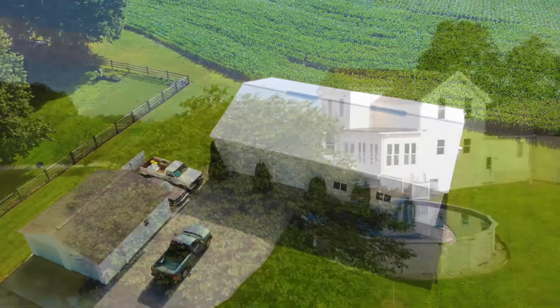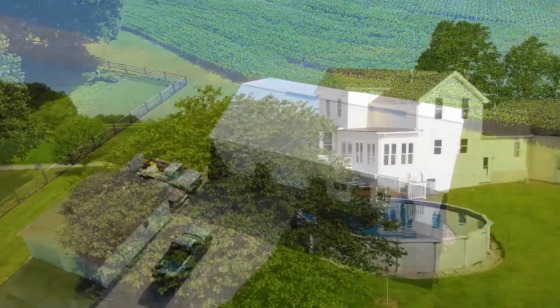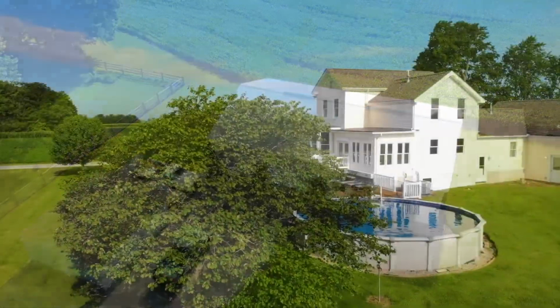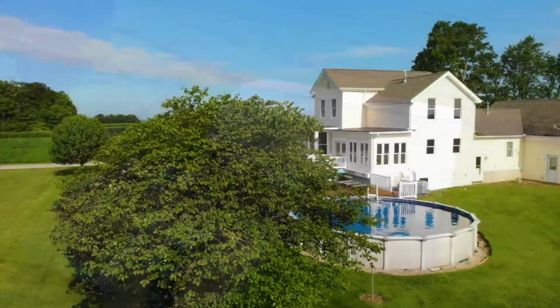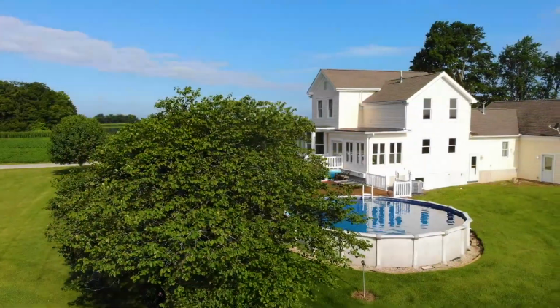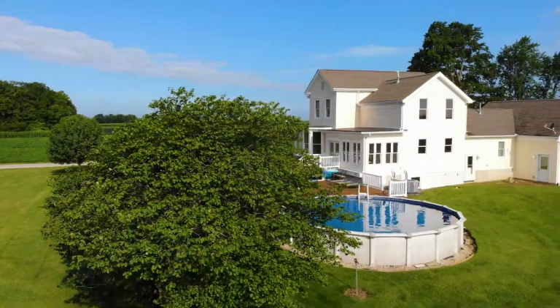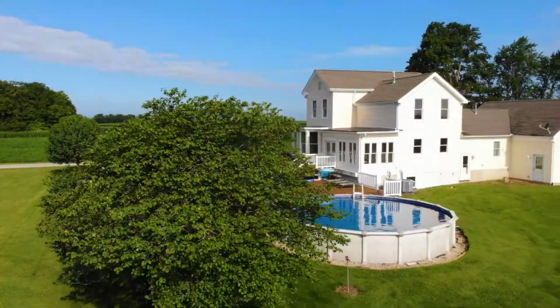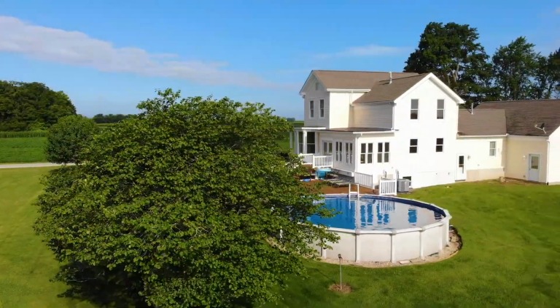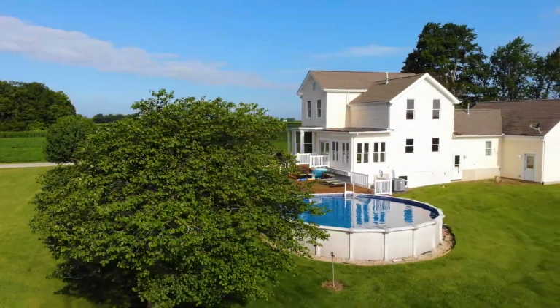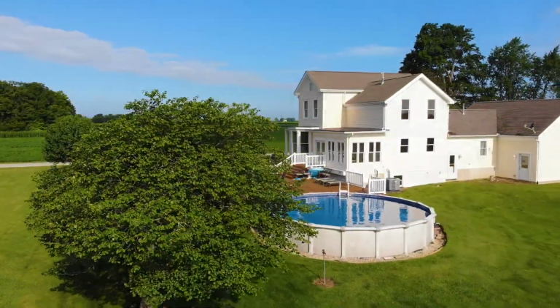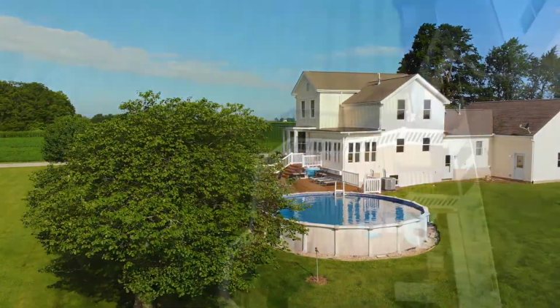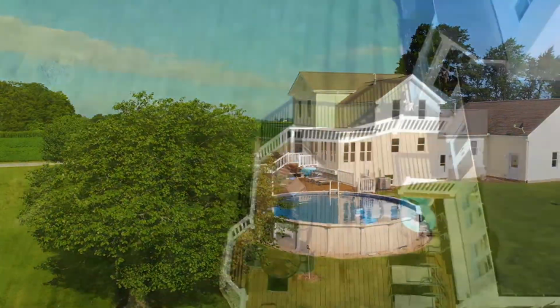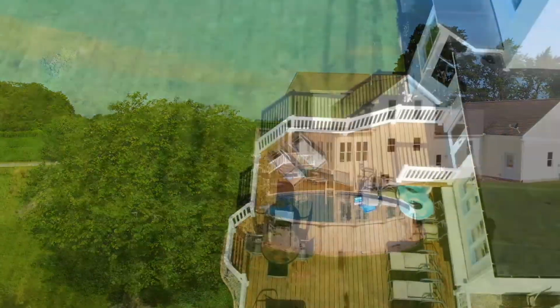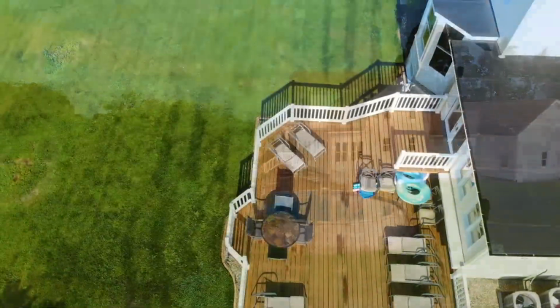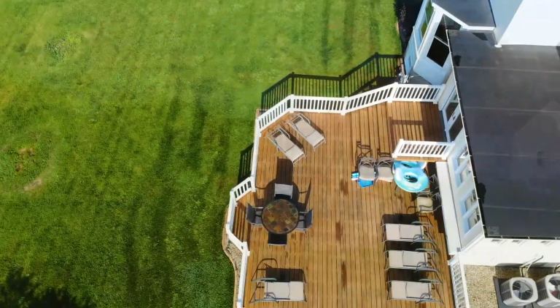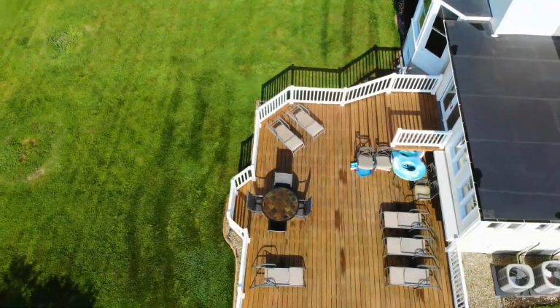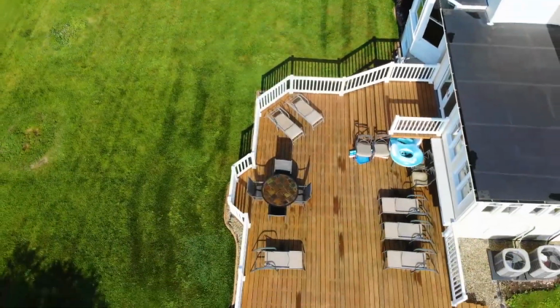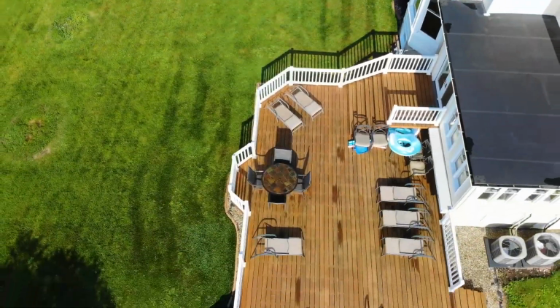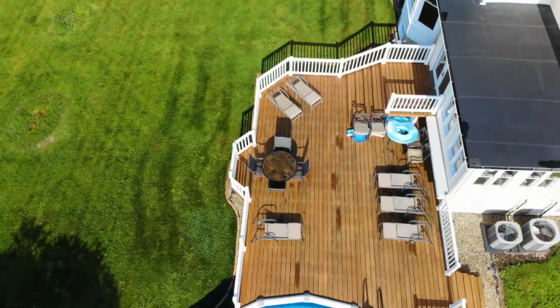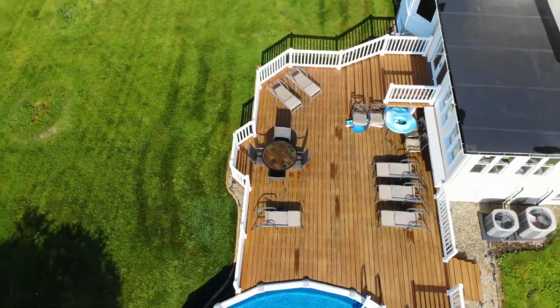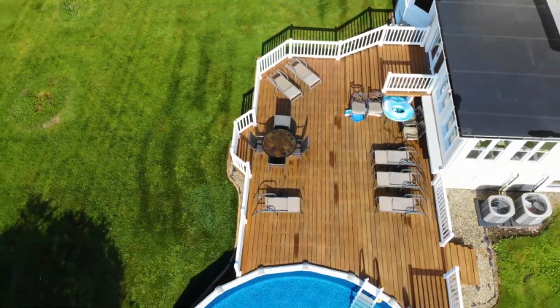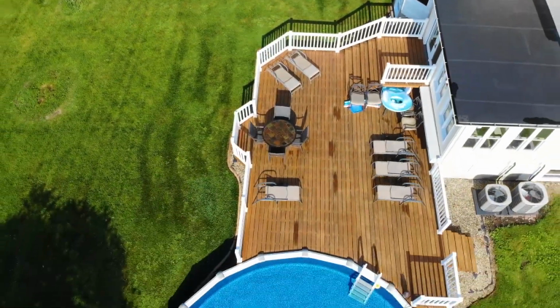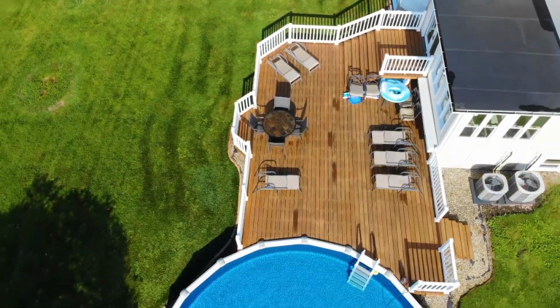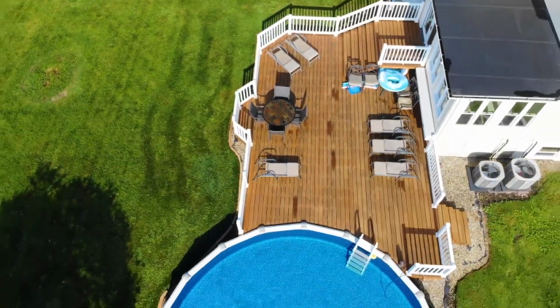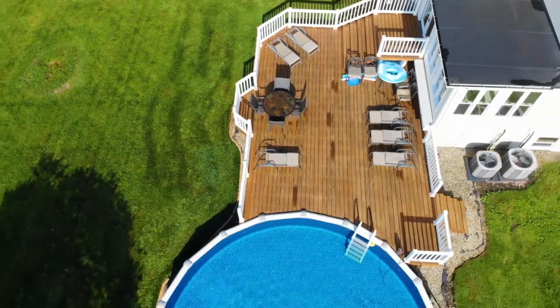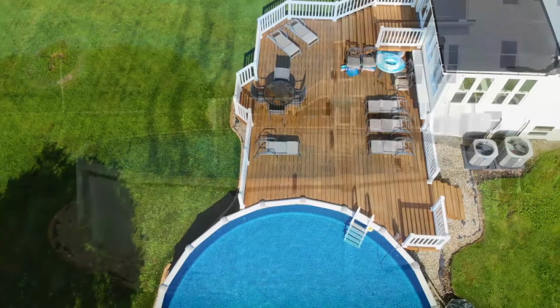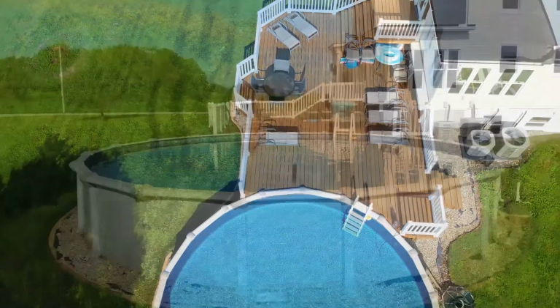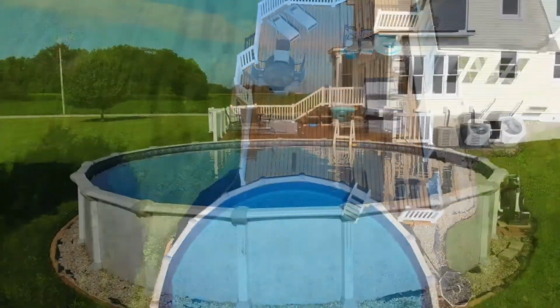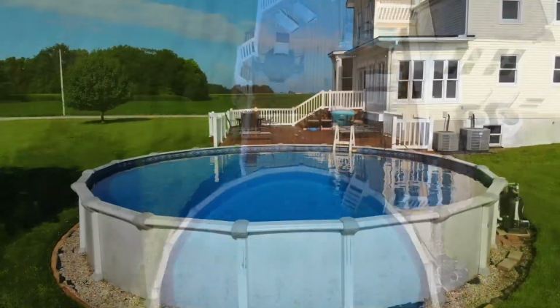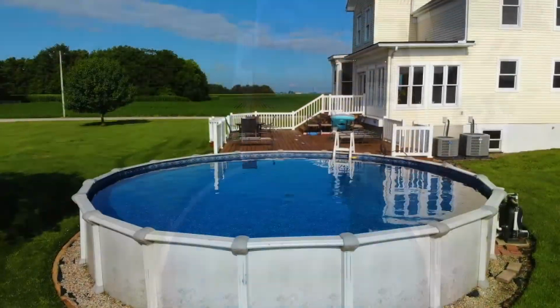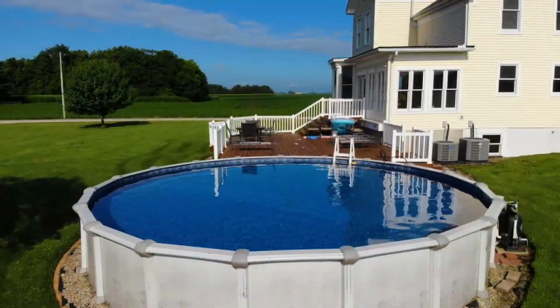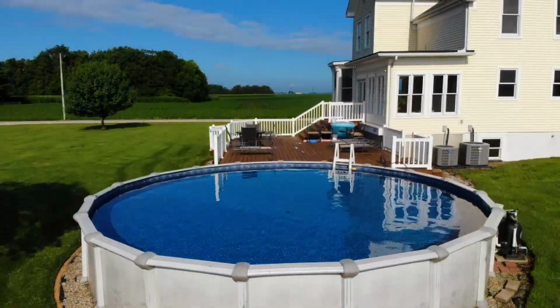On a beautiful summer day like today, you can relax on the deck or take a dip in the pool.